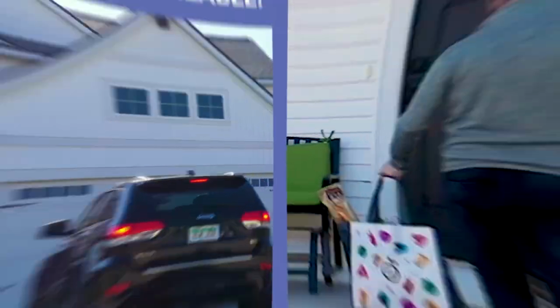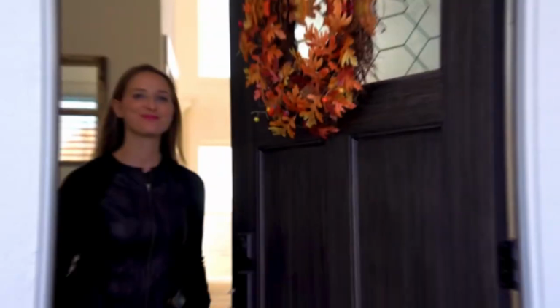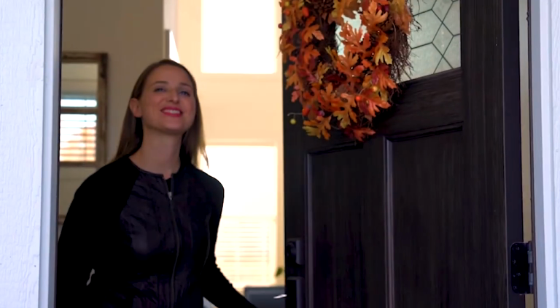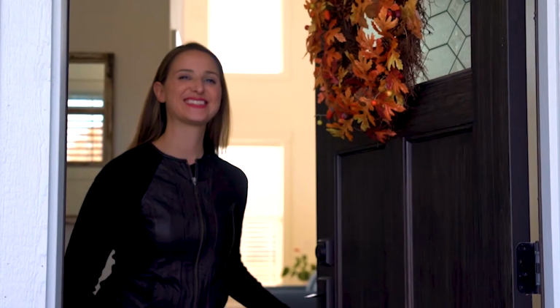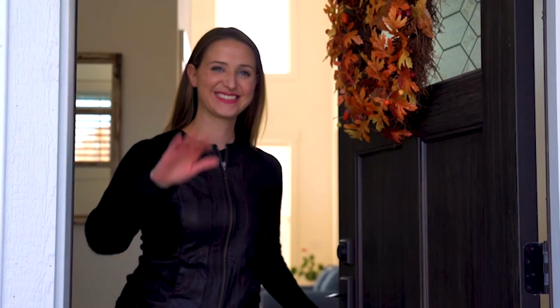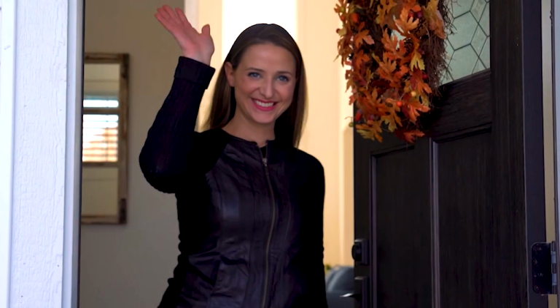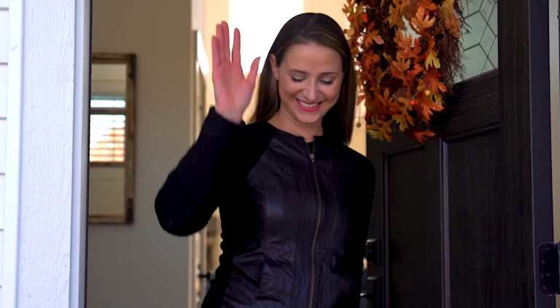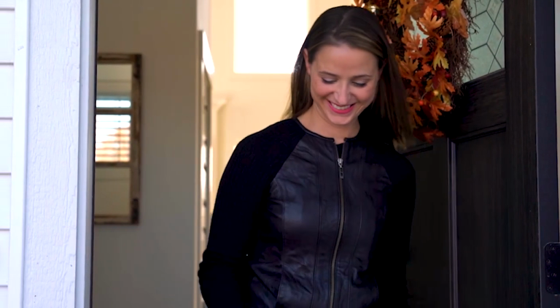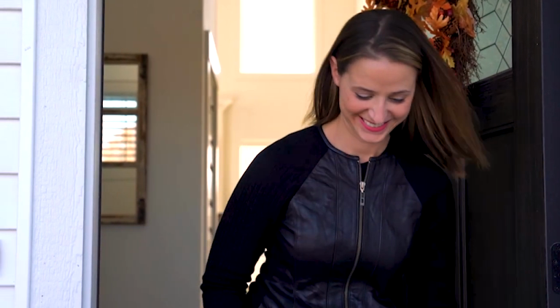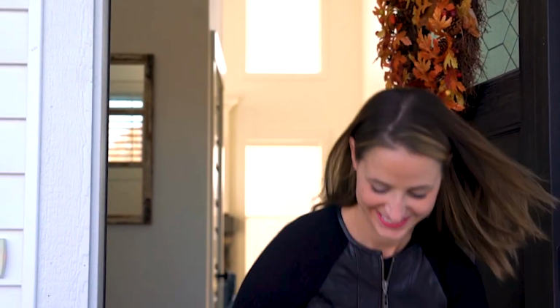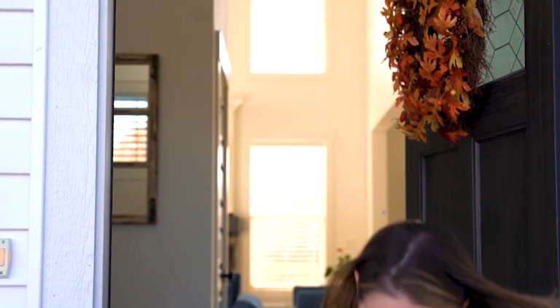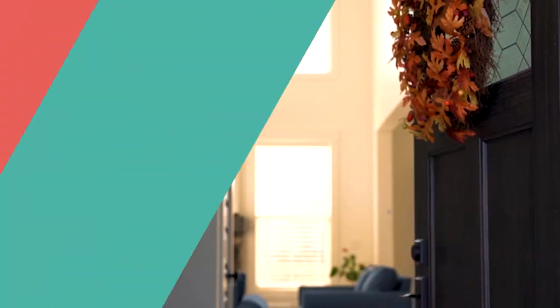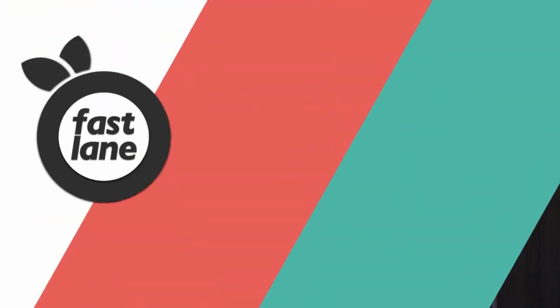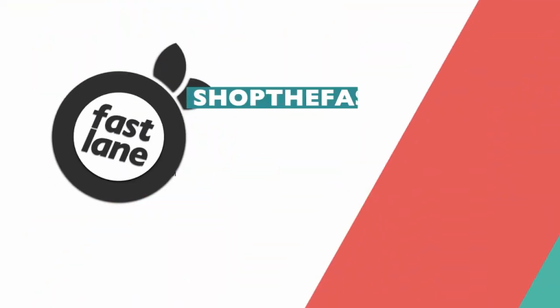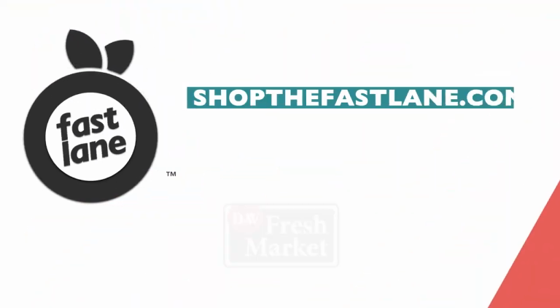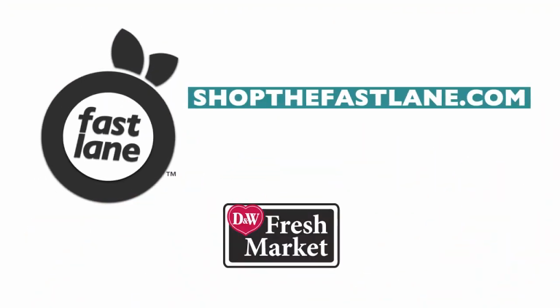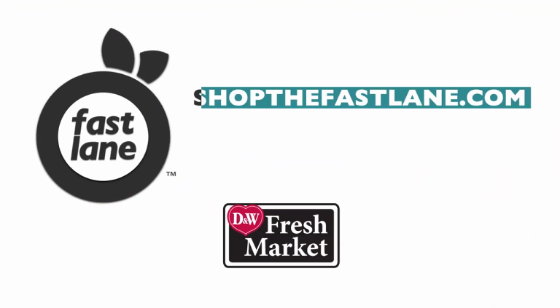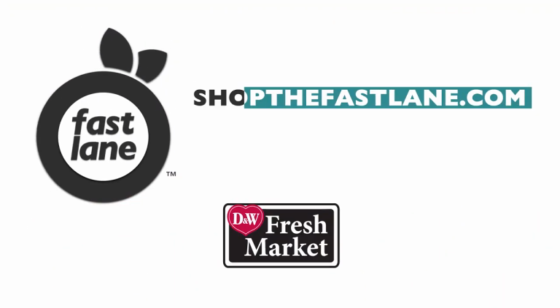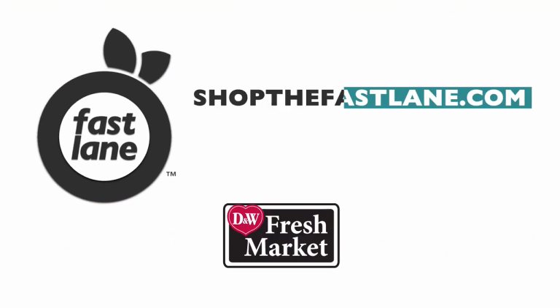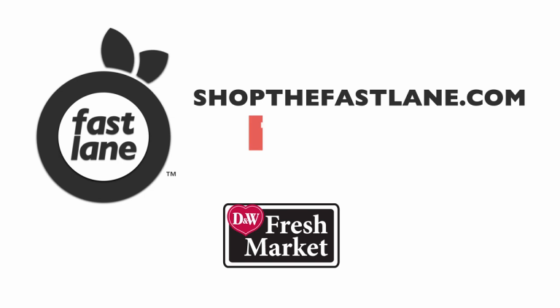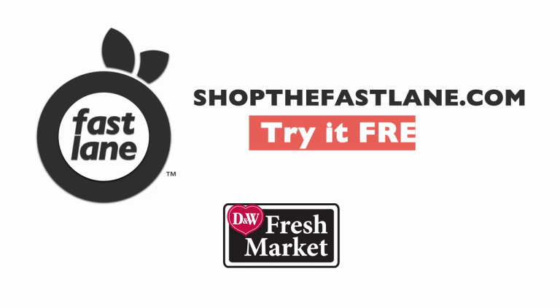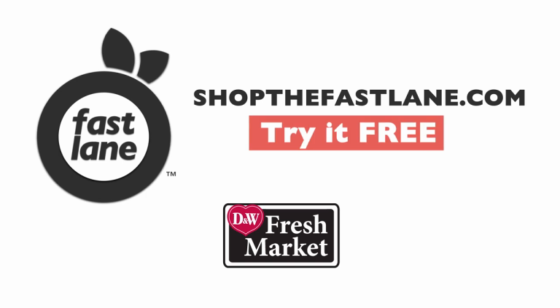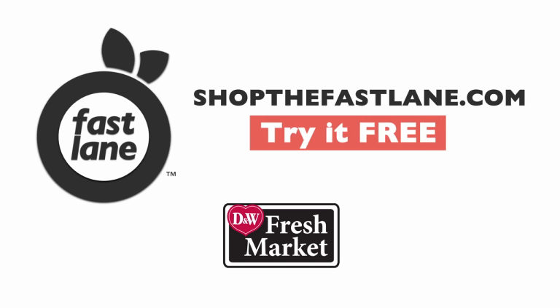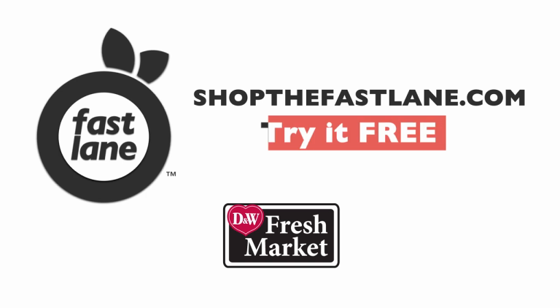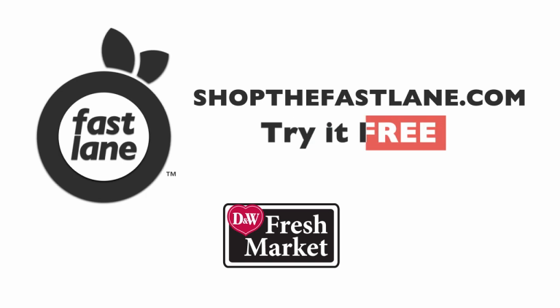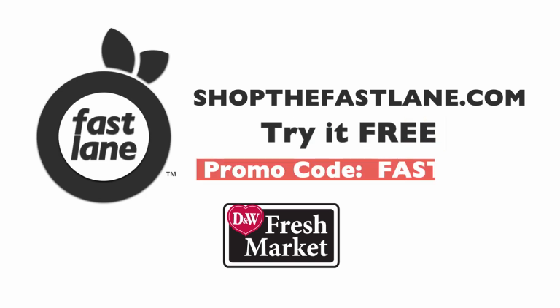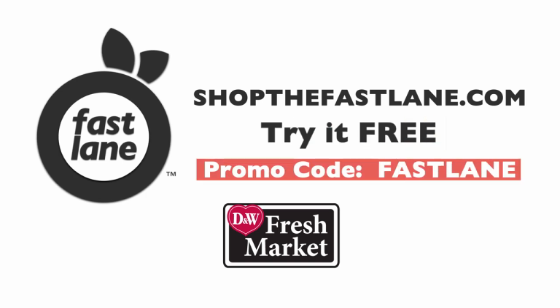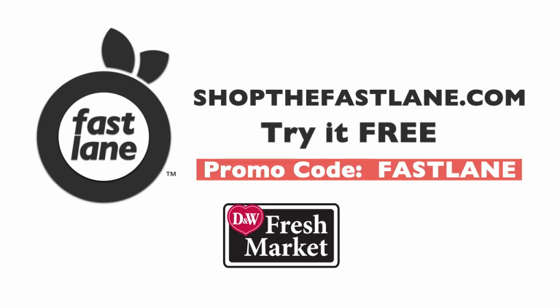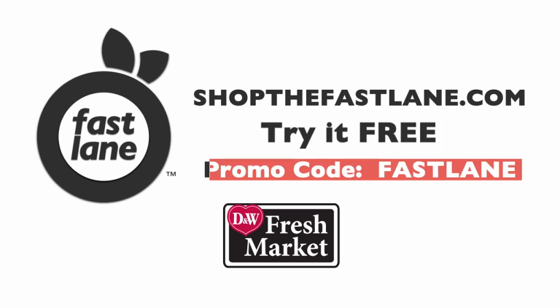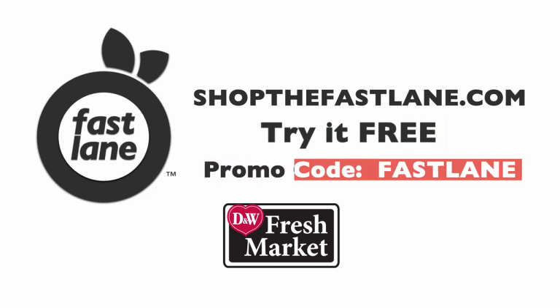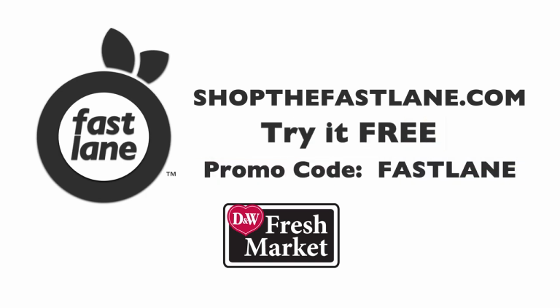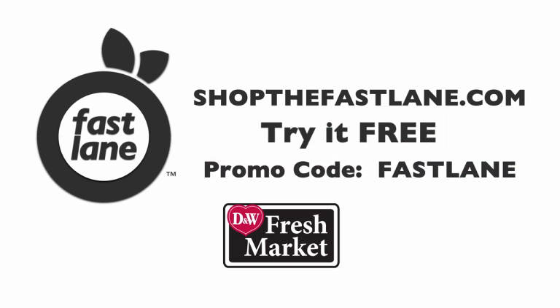Now that was easy. Shop Fastlane at D&W Fresh Market today. Try free with promo code FASTLANE.